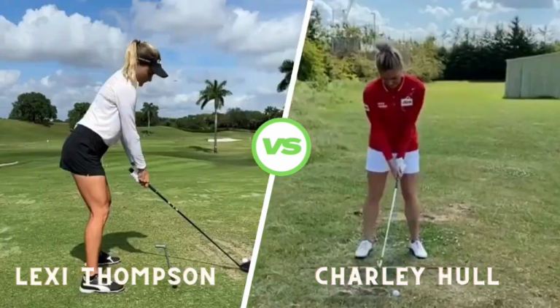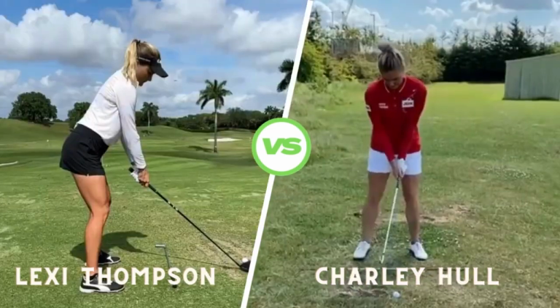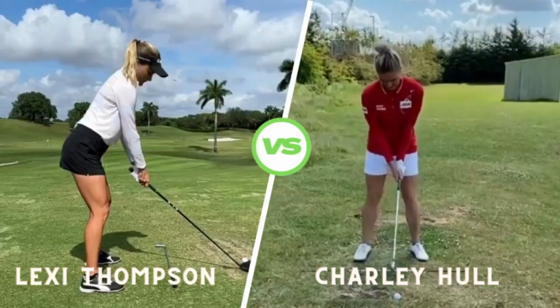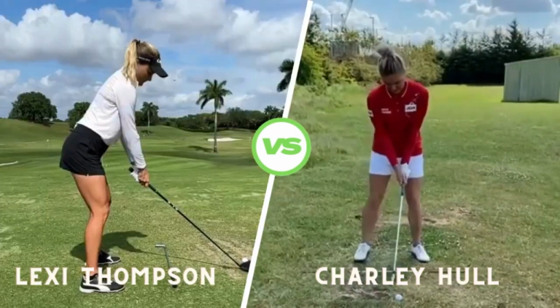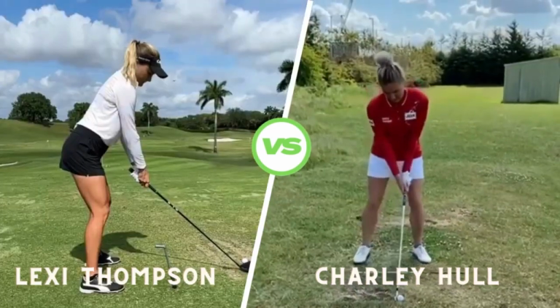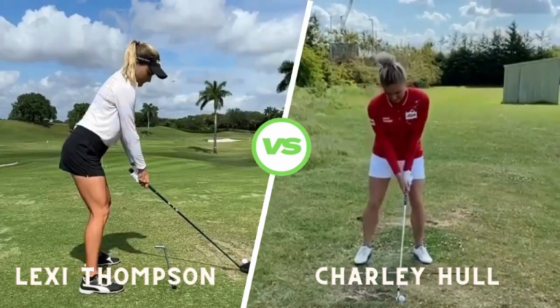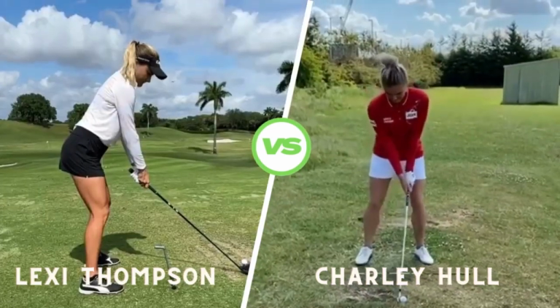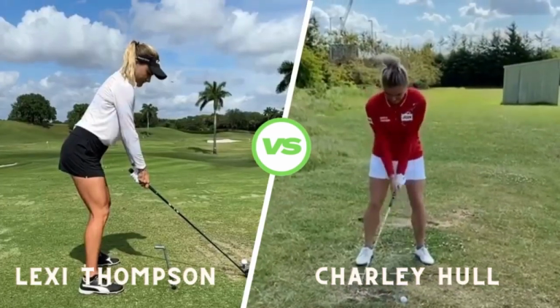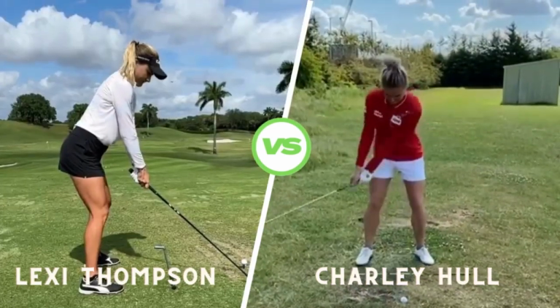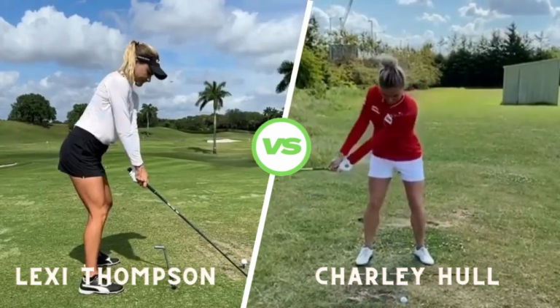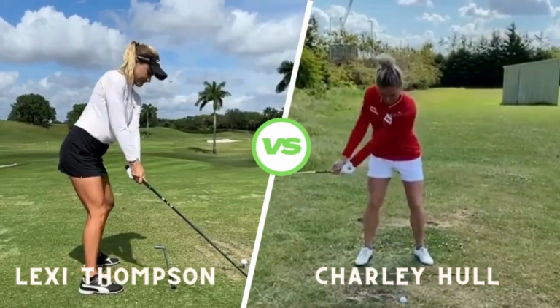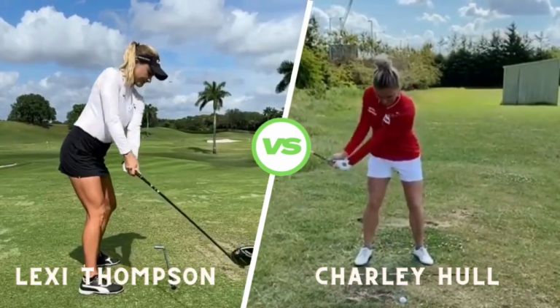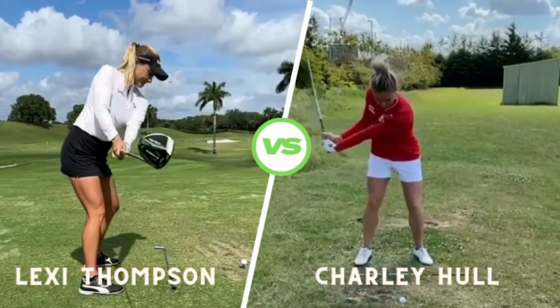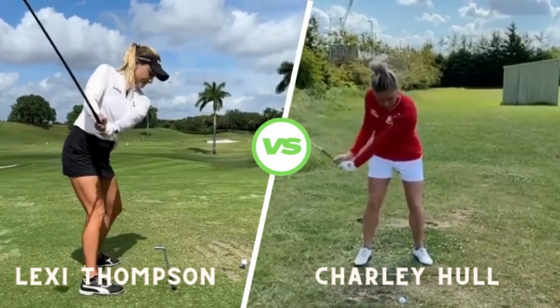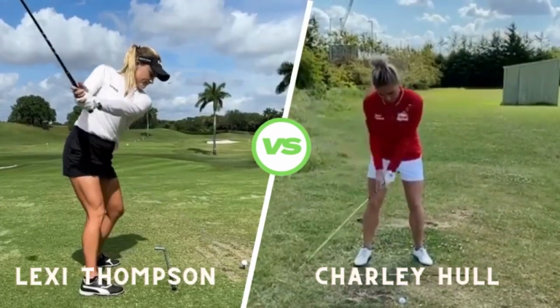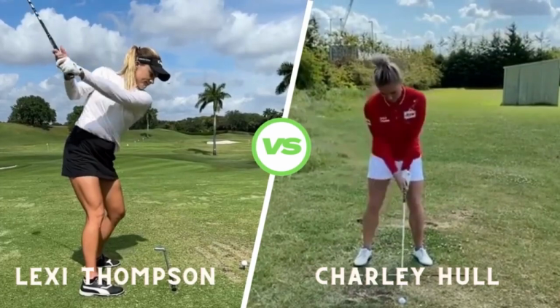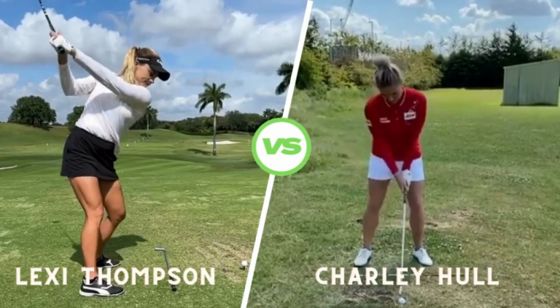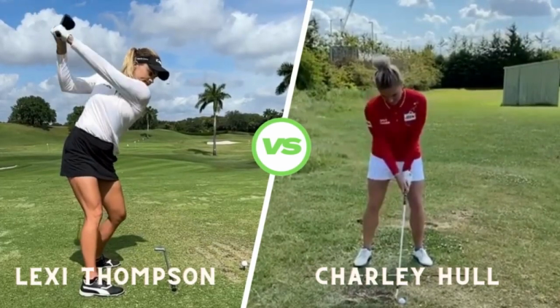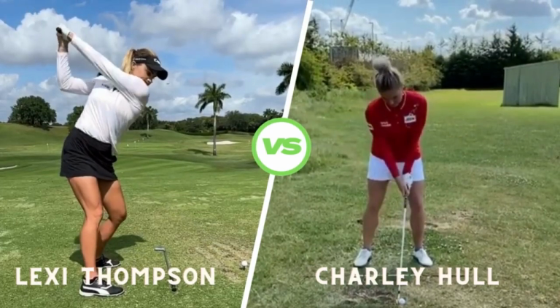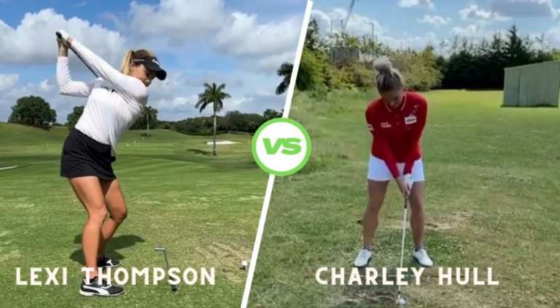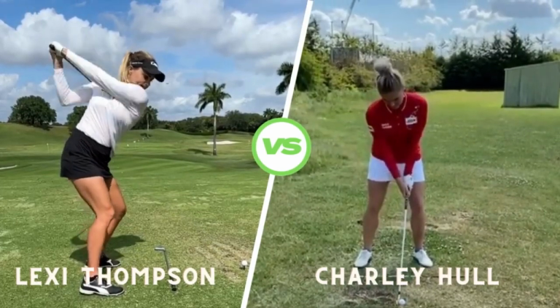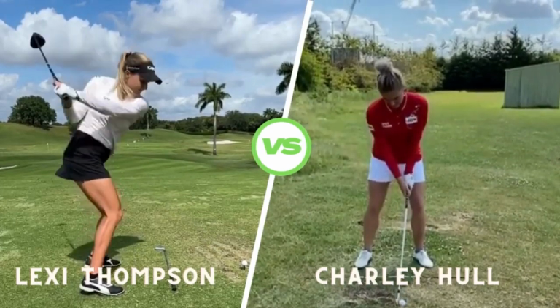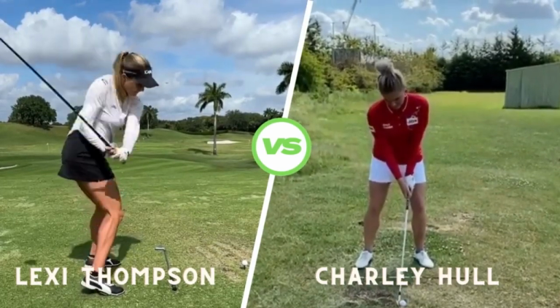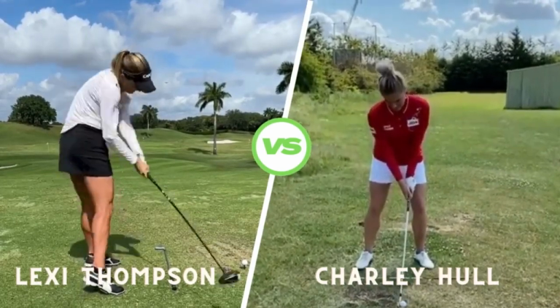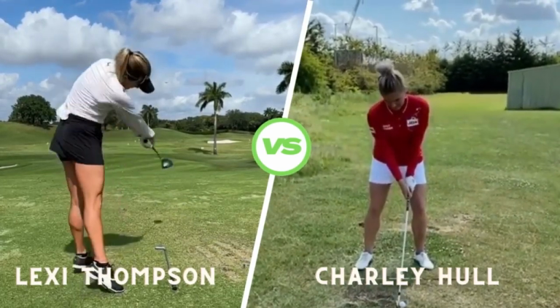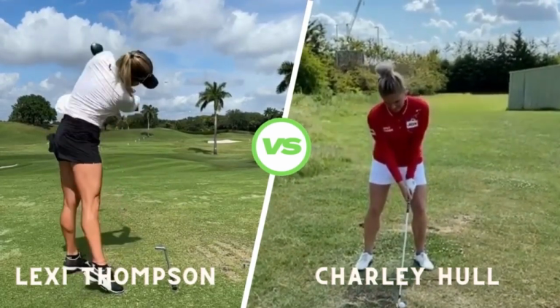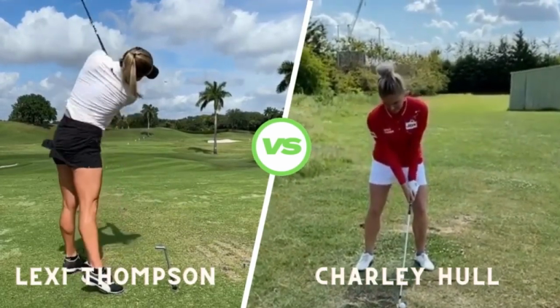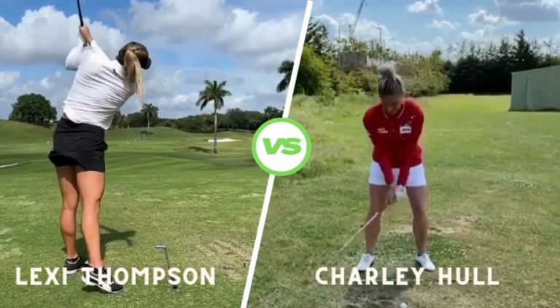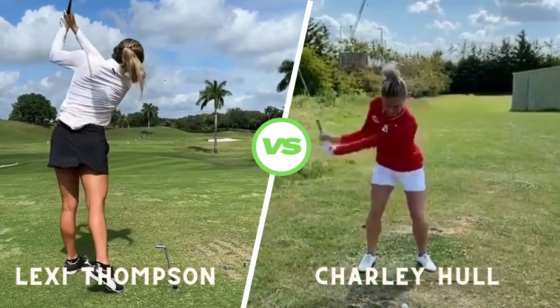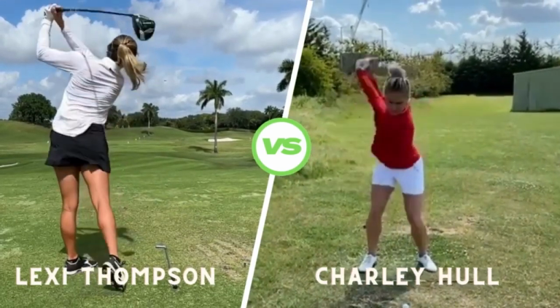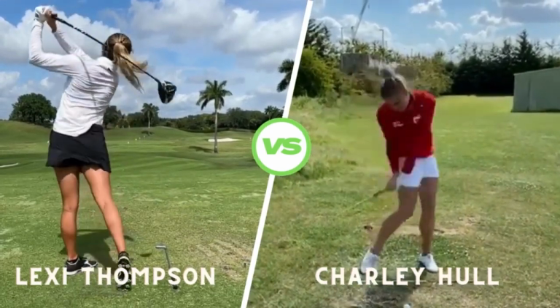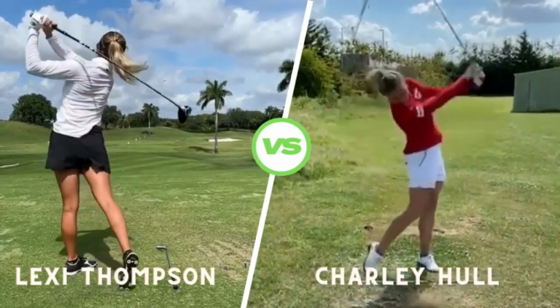At impact, Charlie's body remains well-balanced, and her hands lead the club head, ensuring solid contact and accuracy.